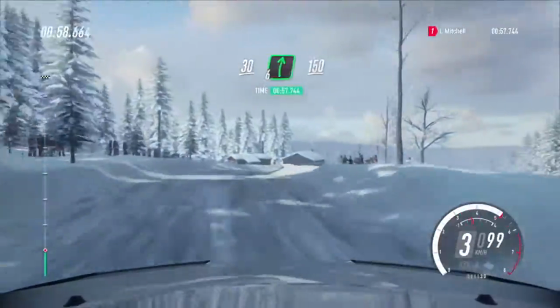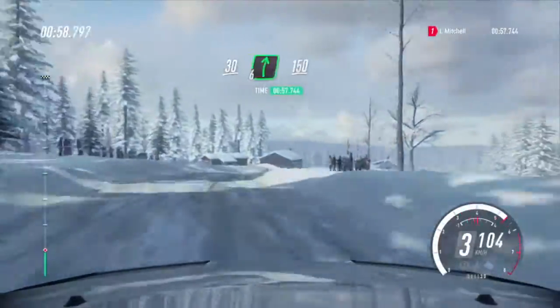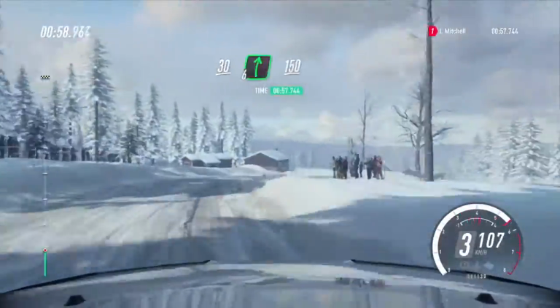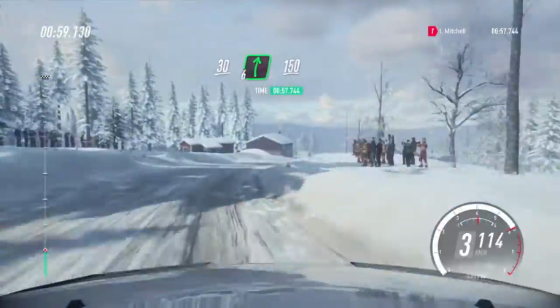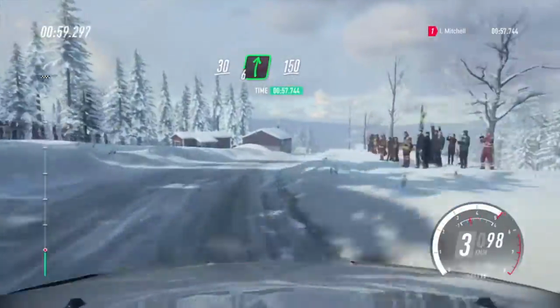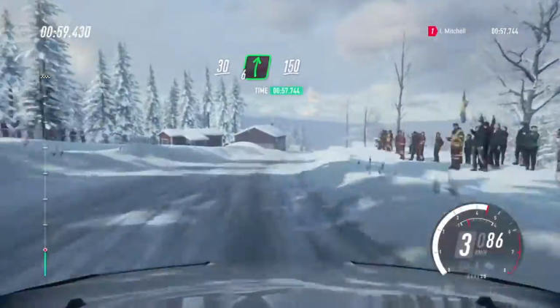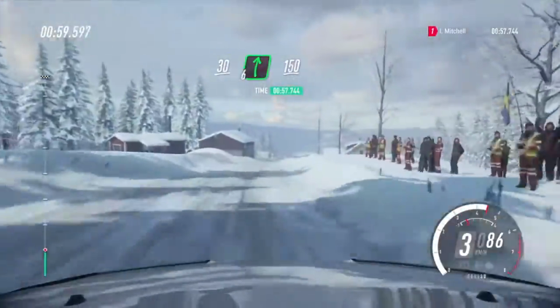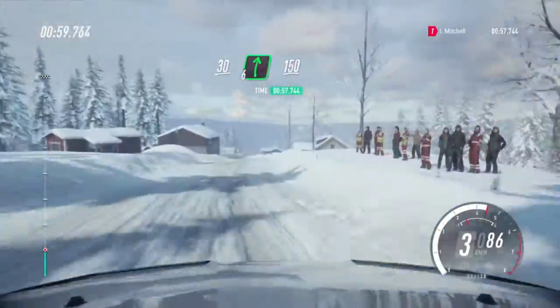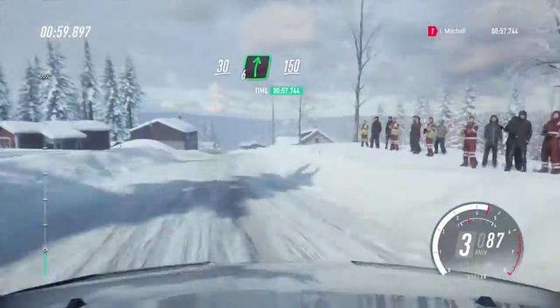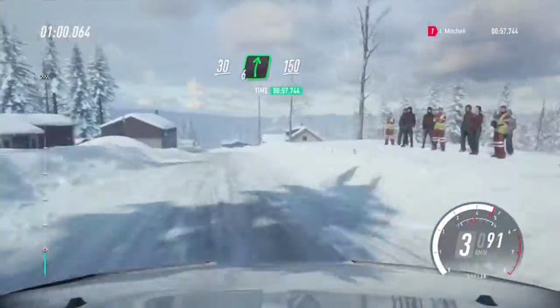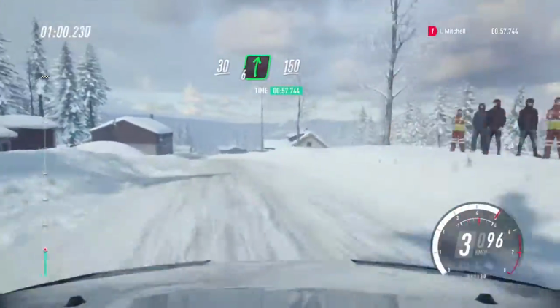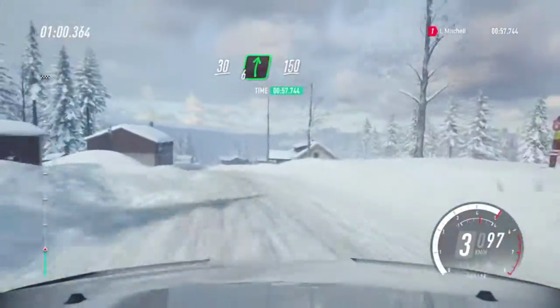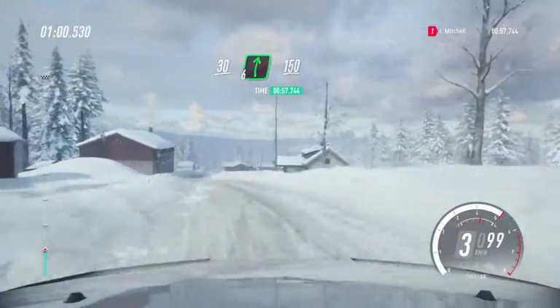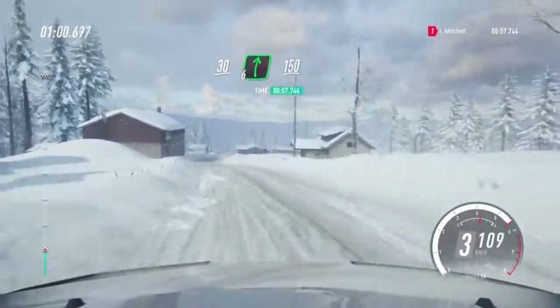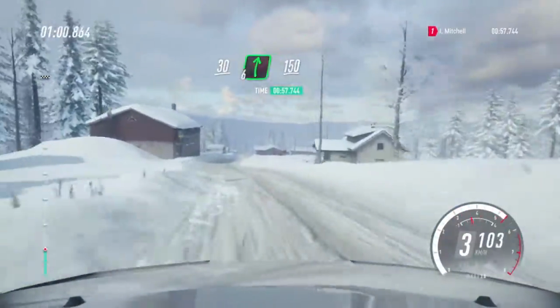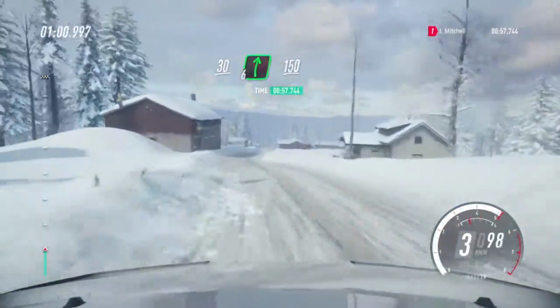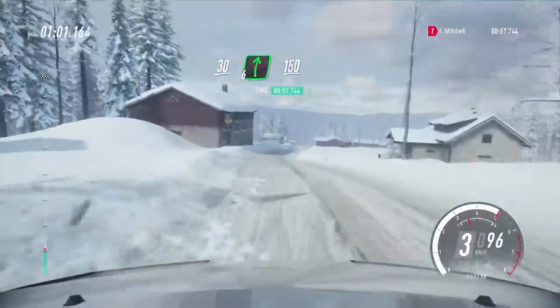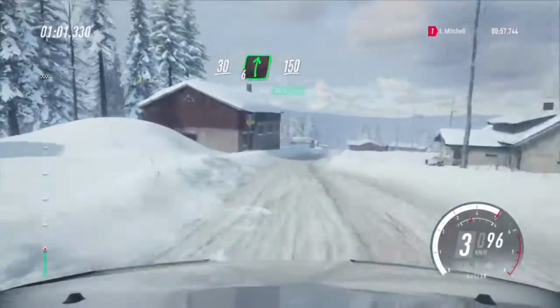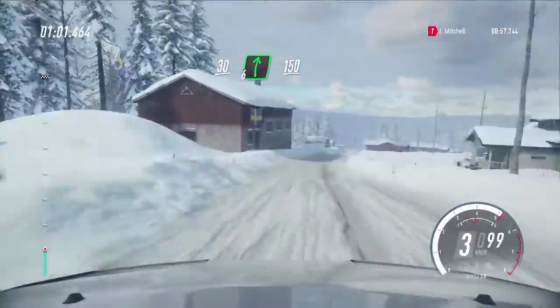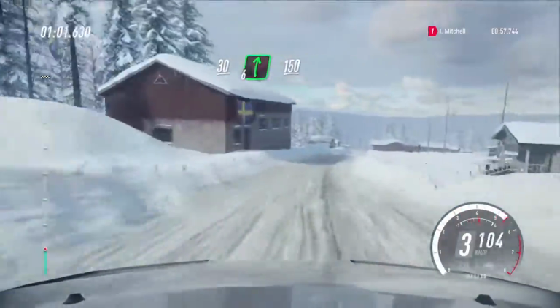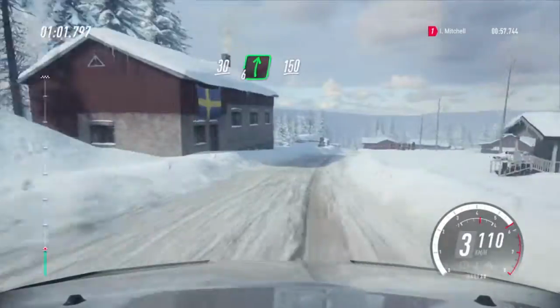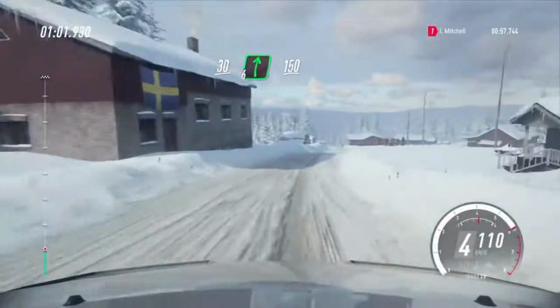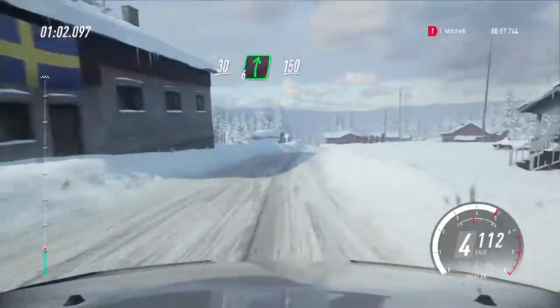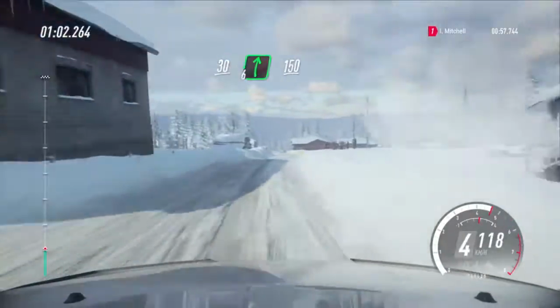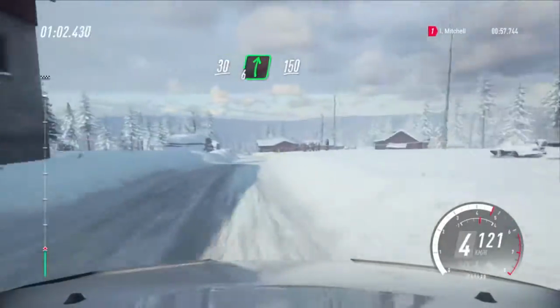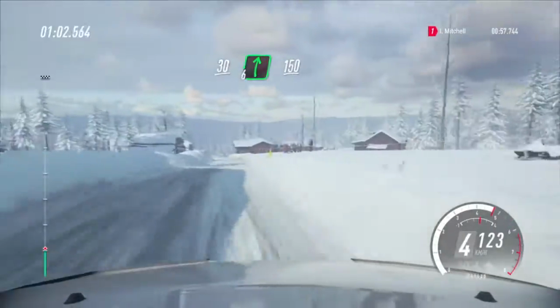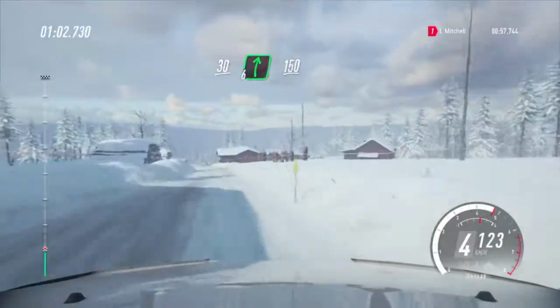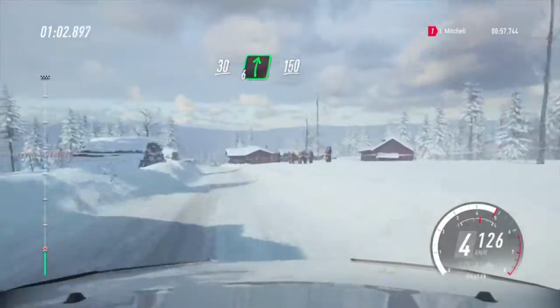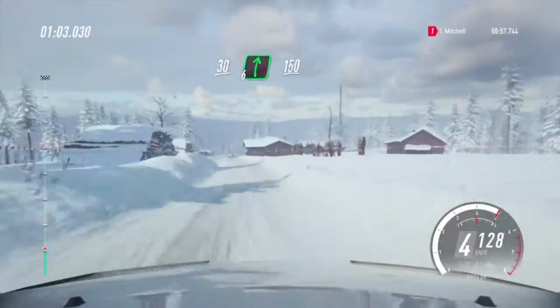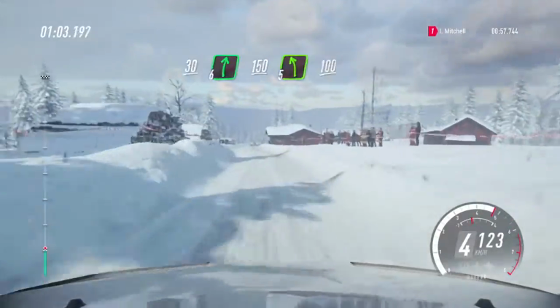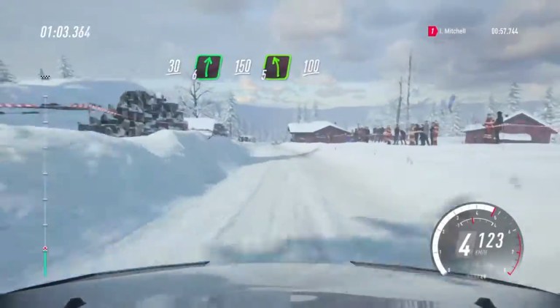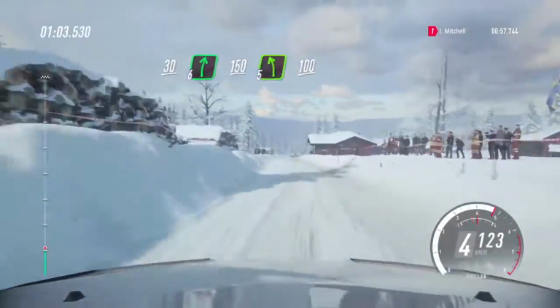Flat right, 150, downhill, crest, and tight 5 left.